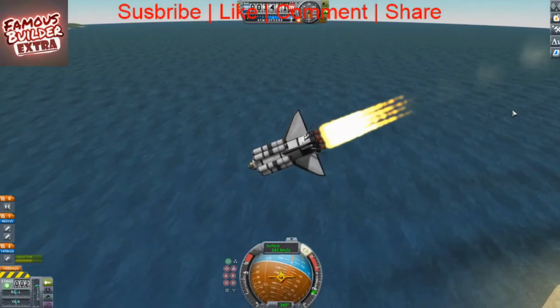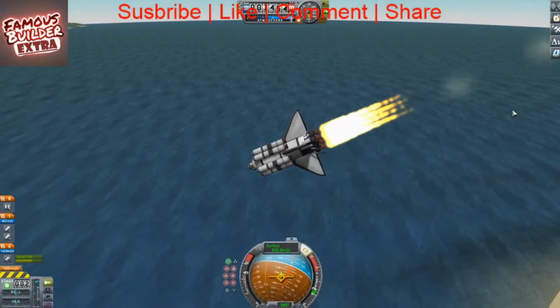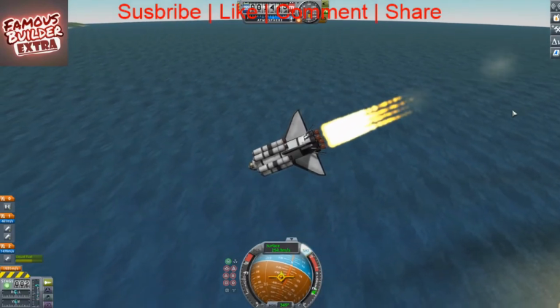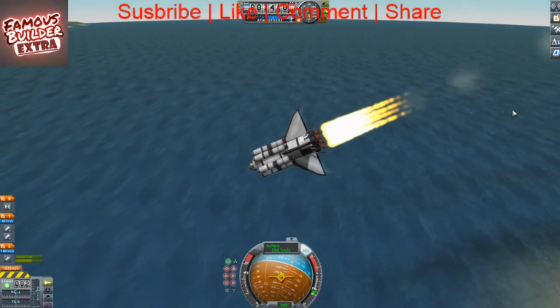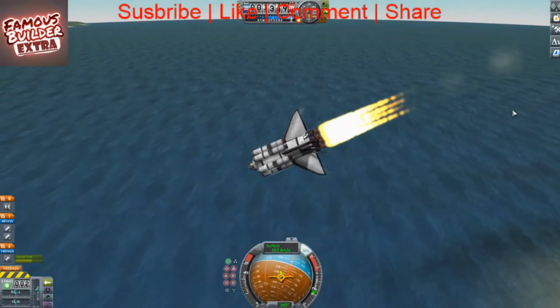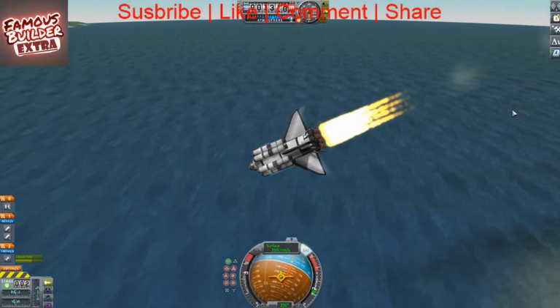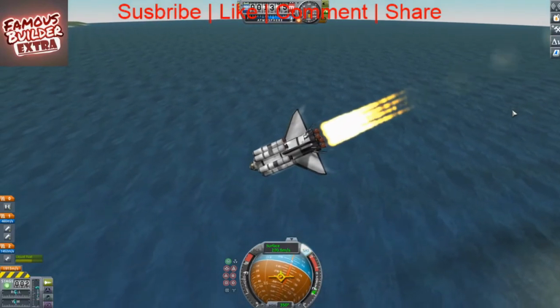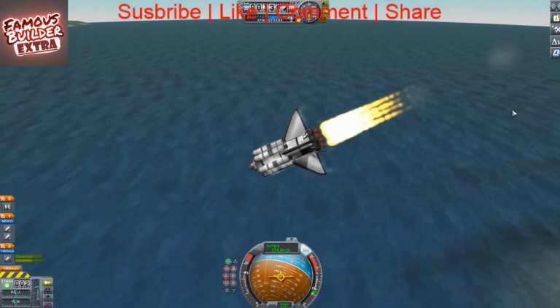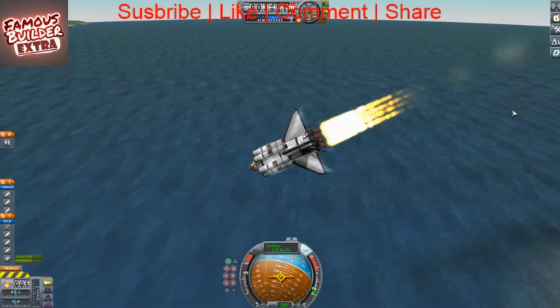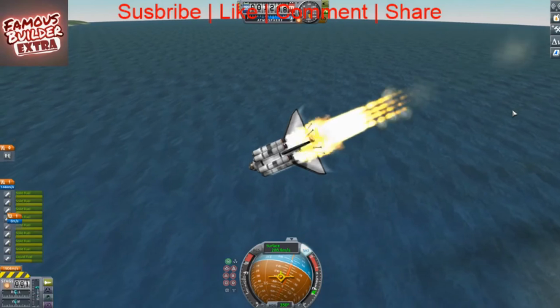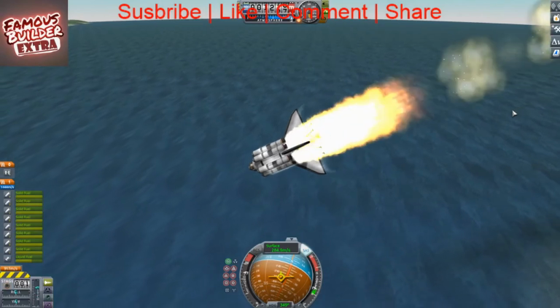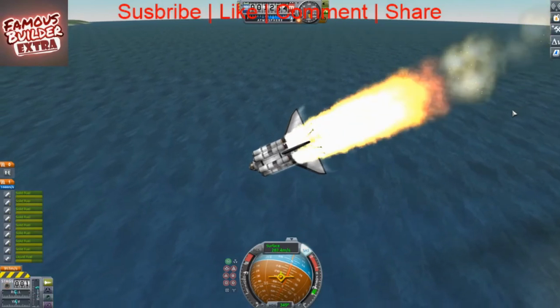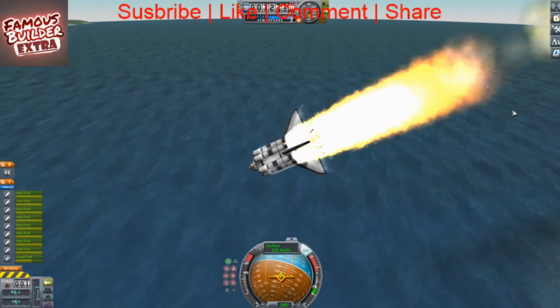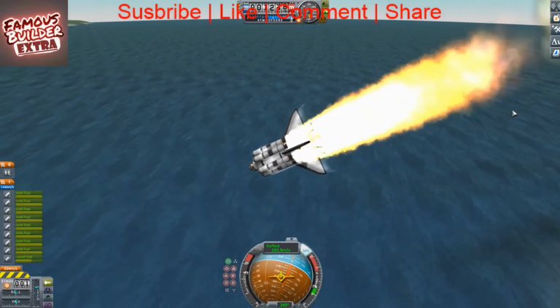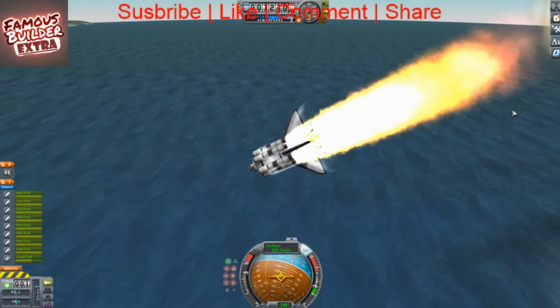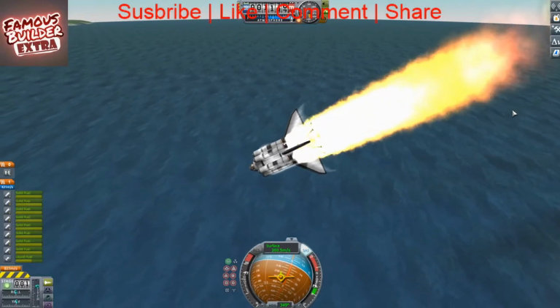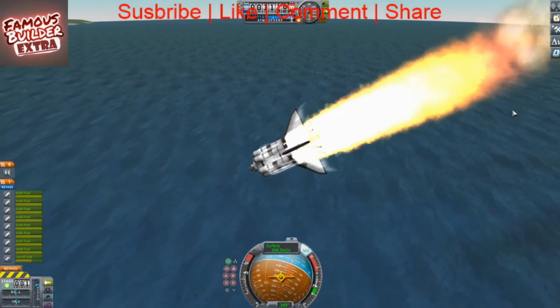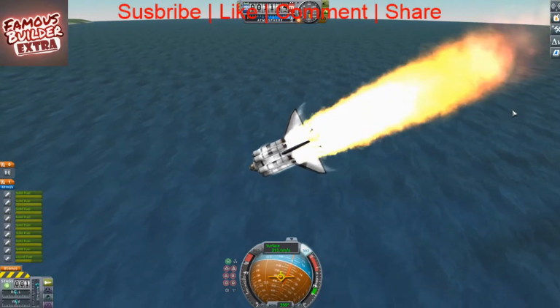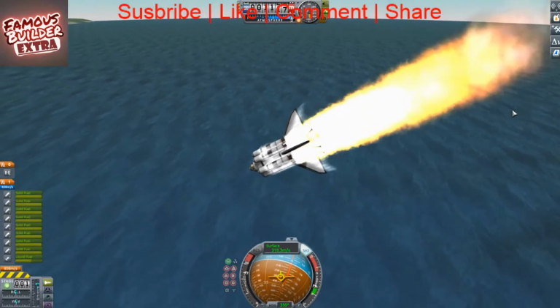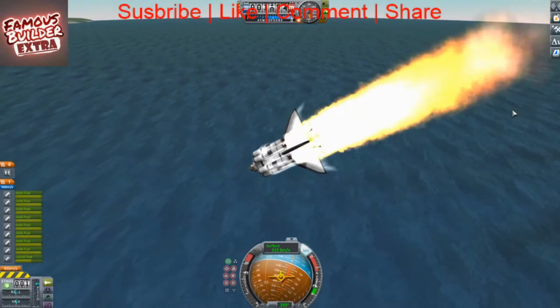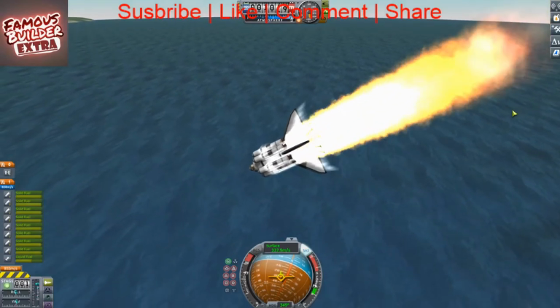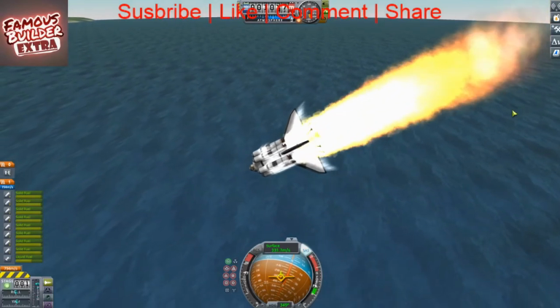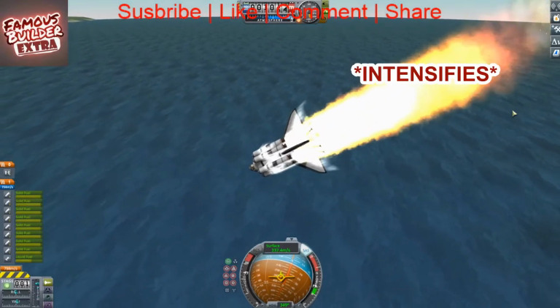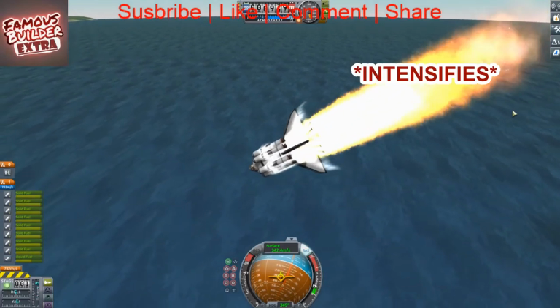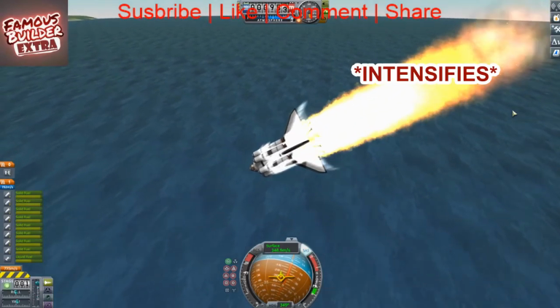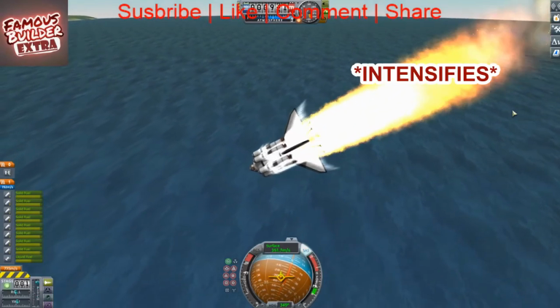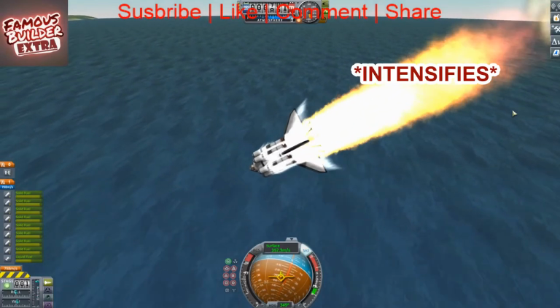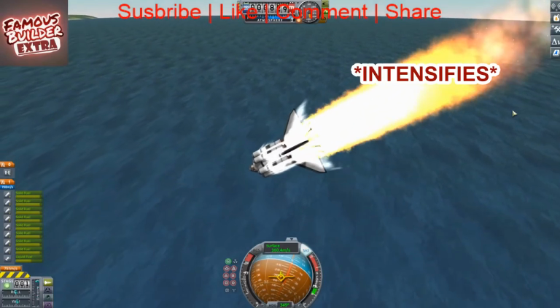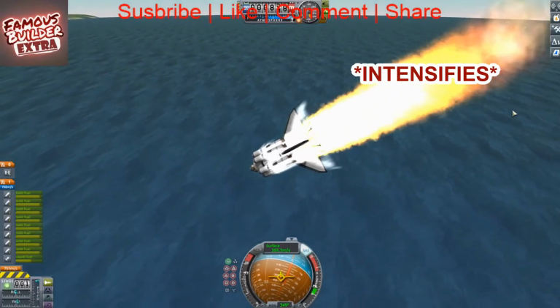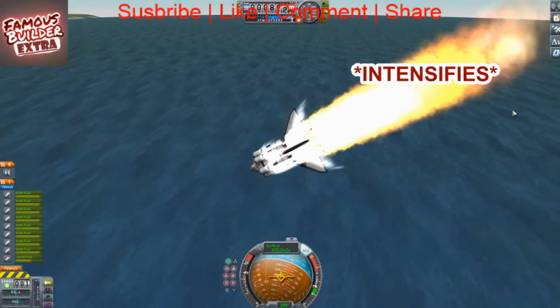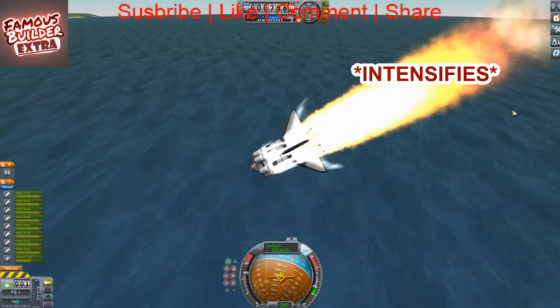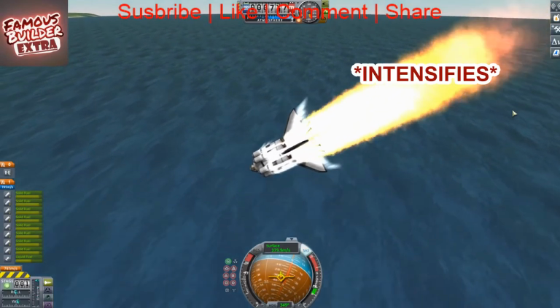So what you want to do is press spacebar and it'll launch the other rockets, and then press spacebar again.